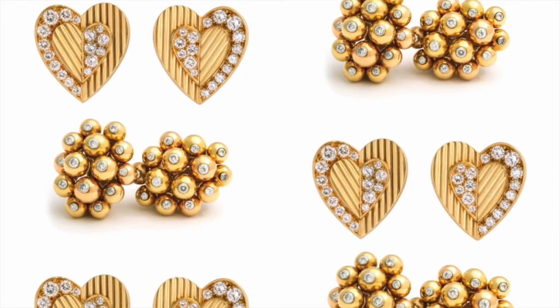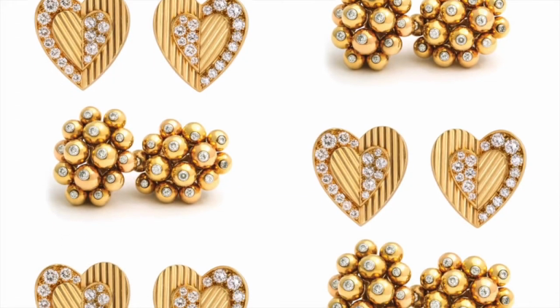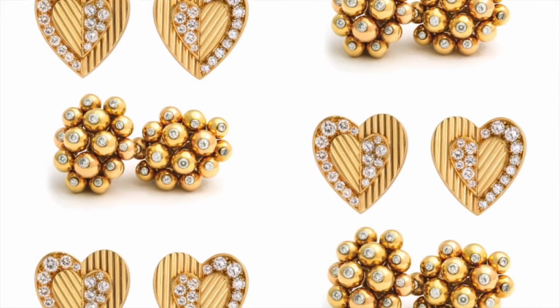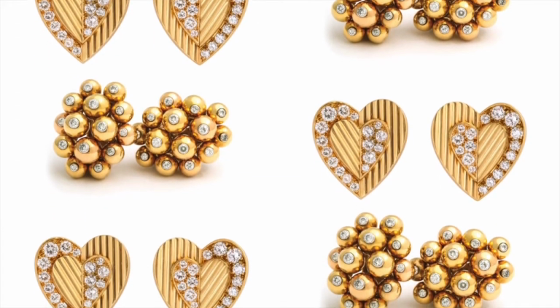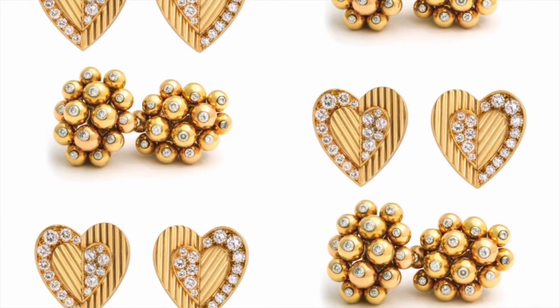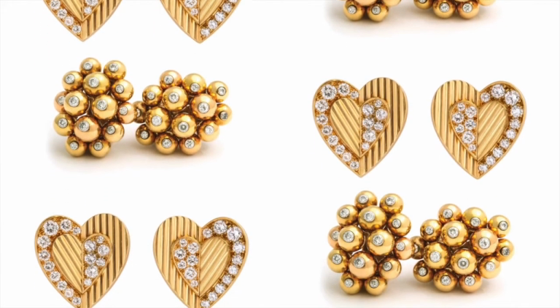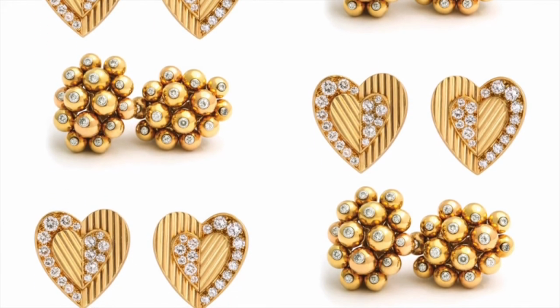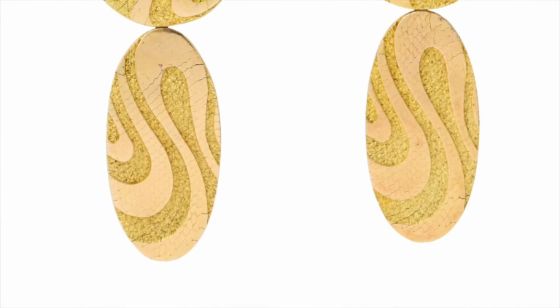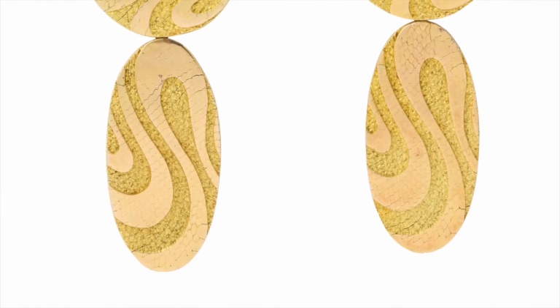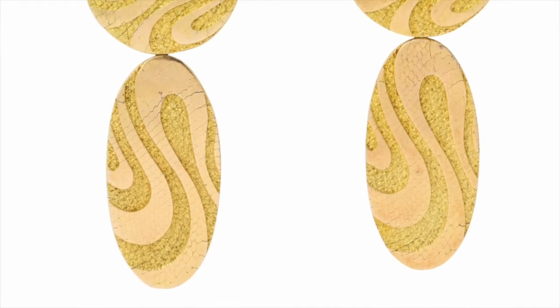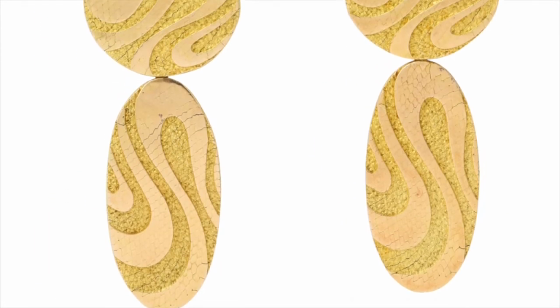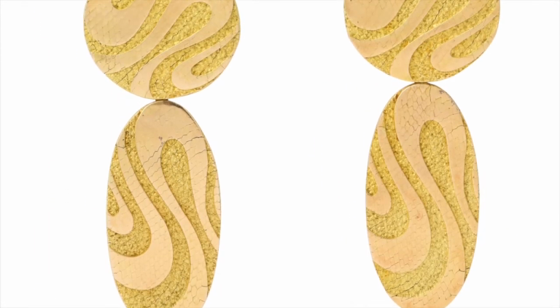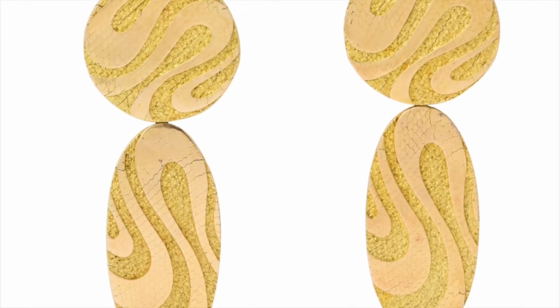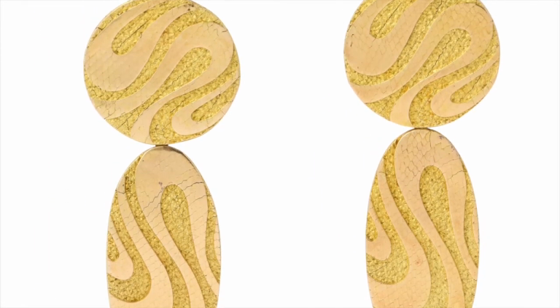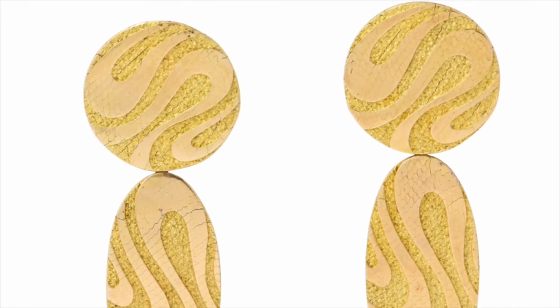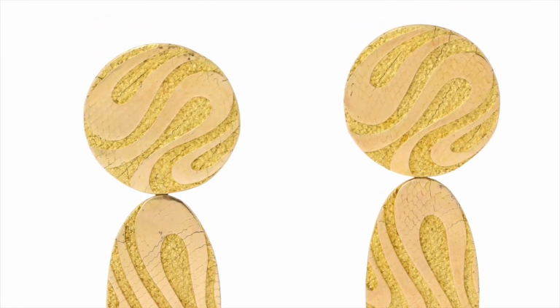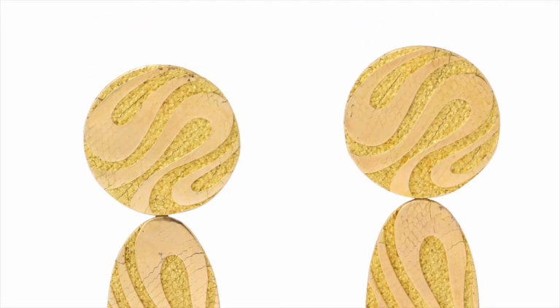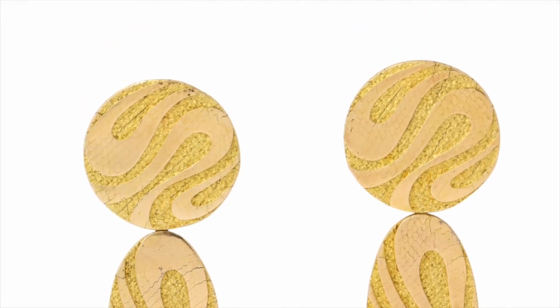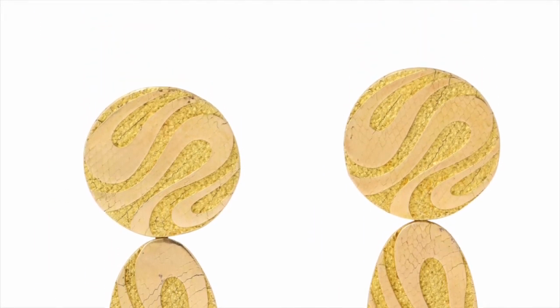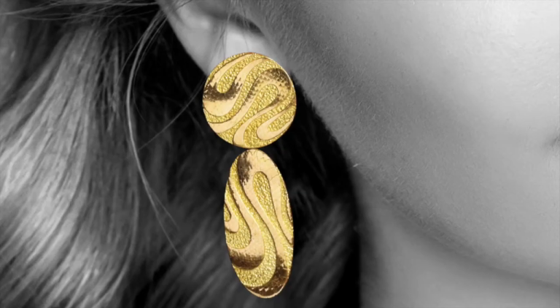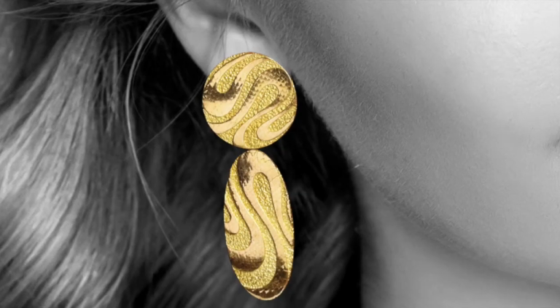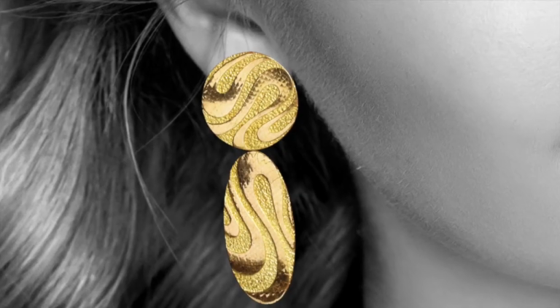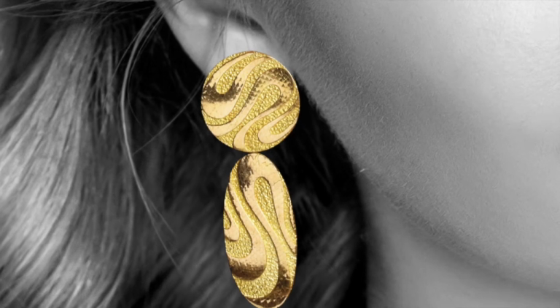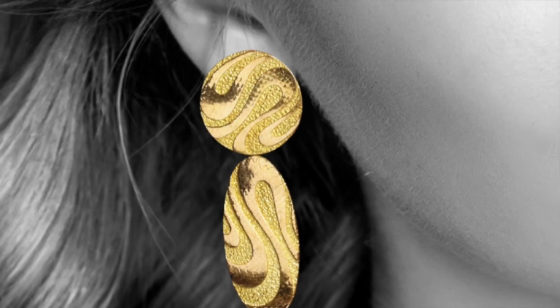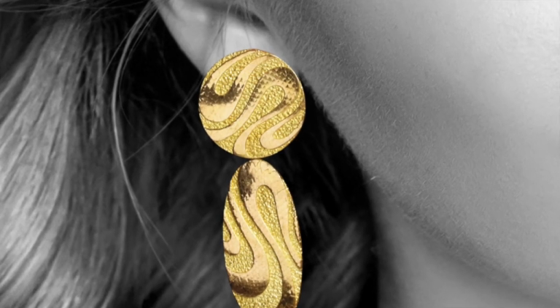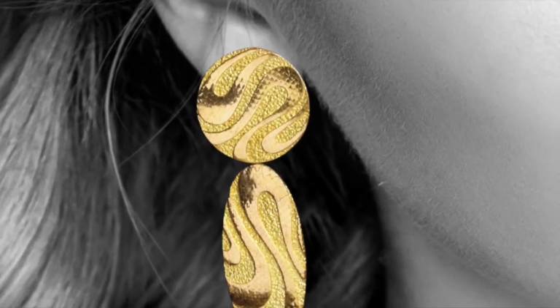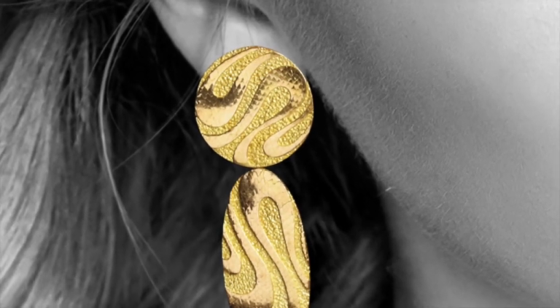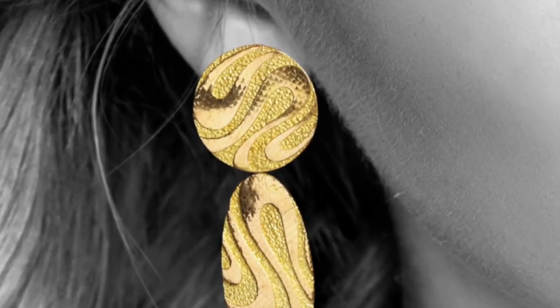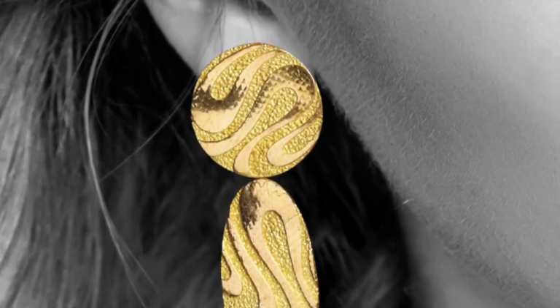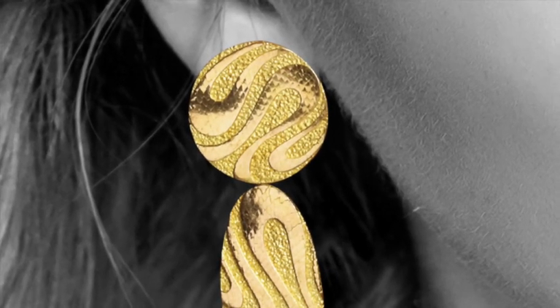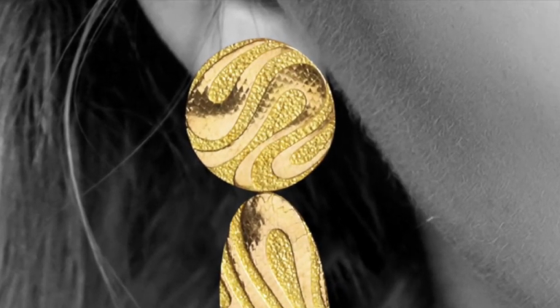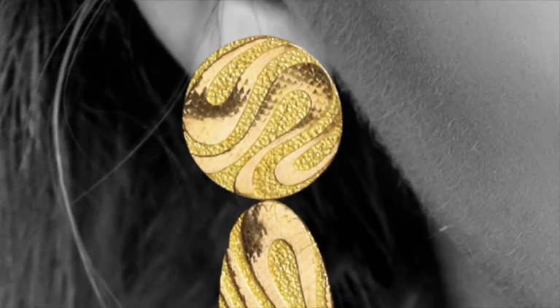Between Cartier and L'Enfant, these earrings show that with gold, the possibilities are infinite.